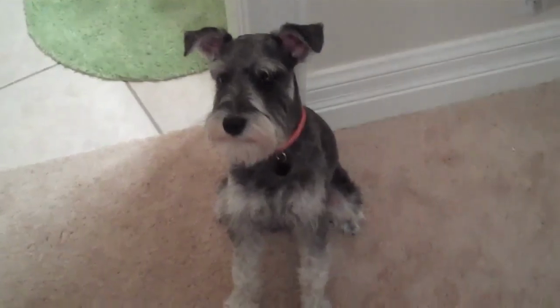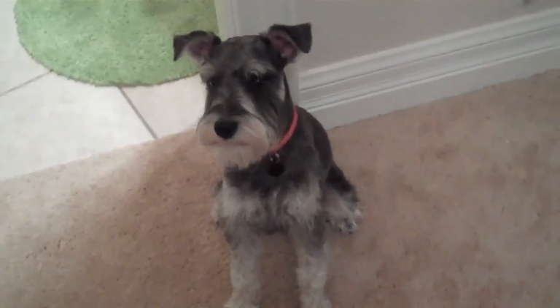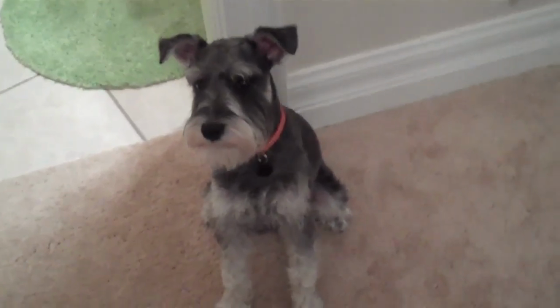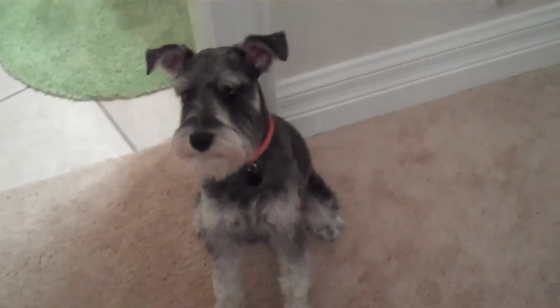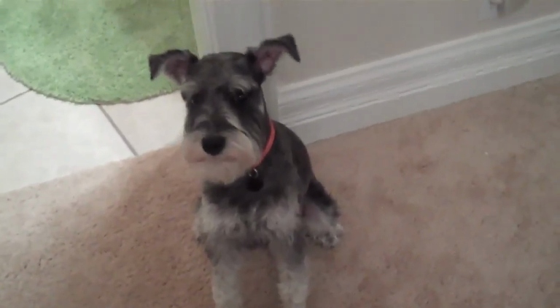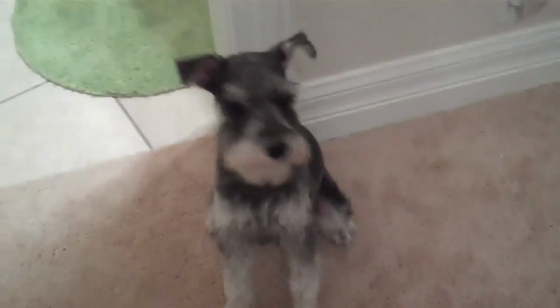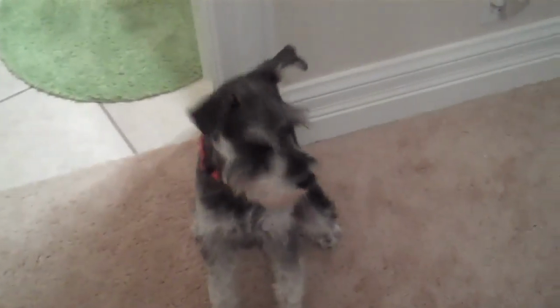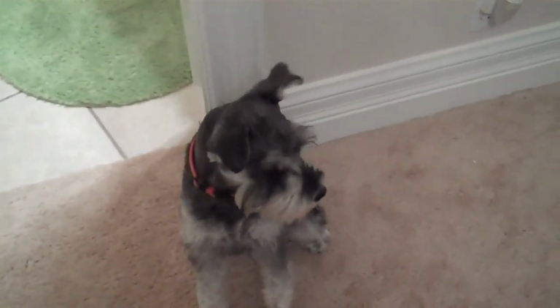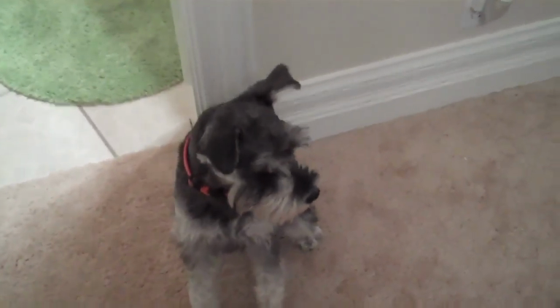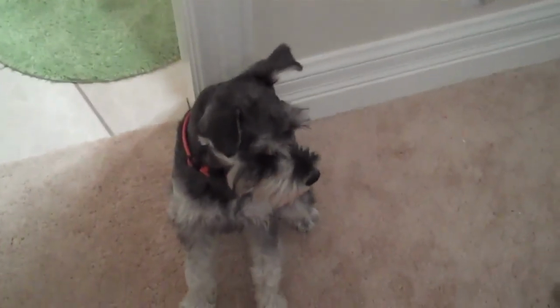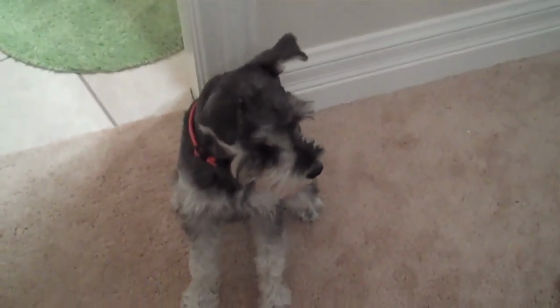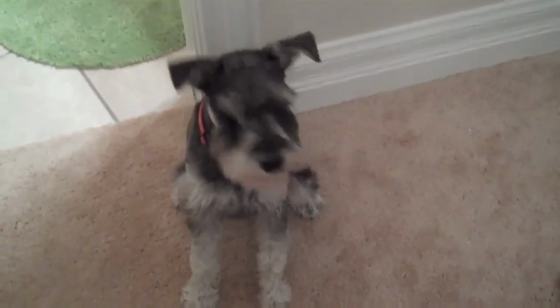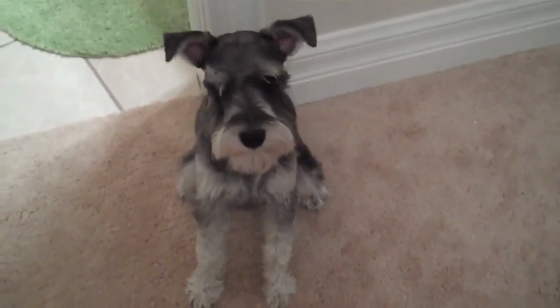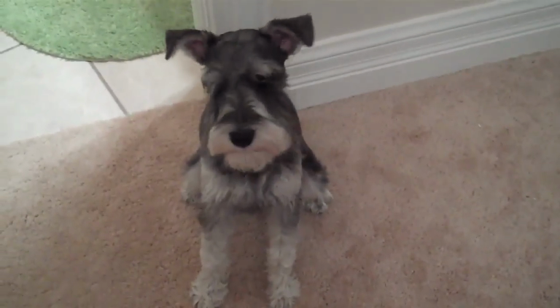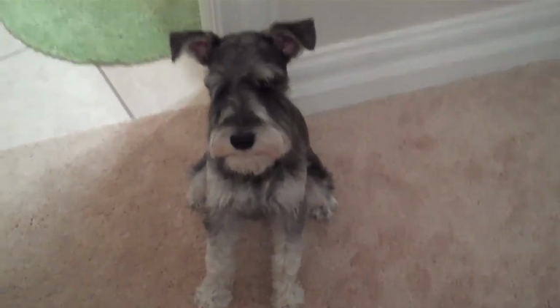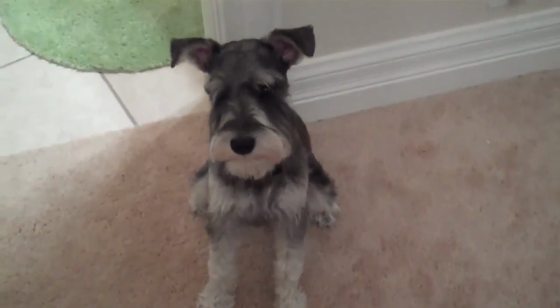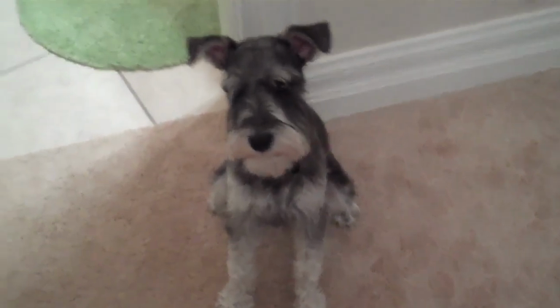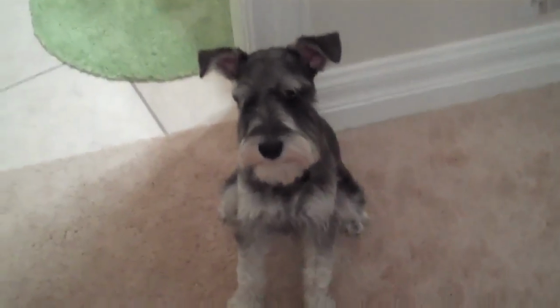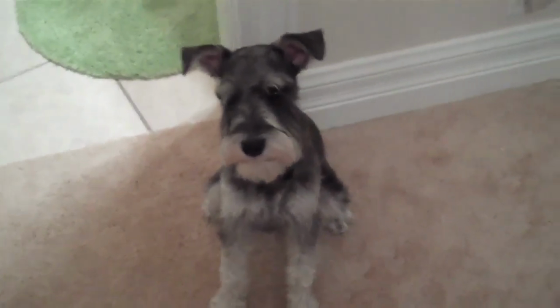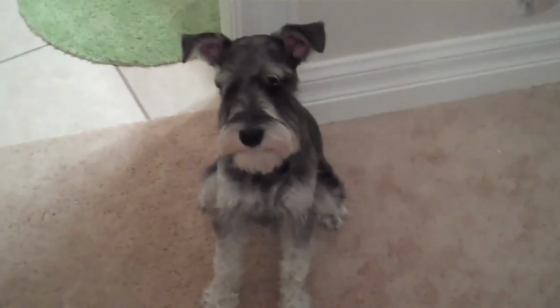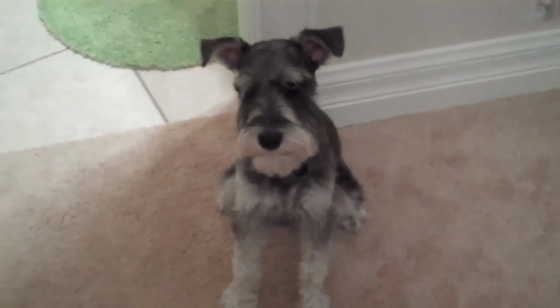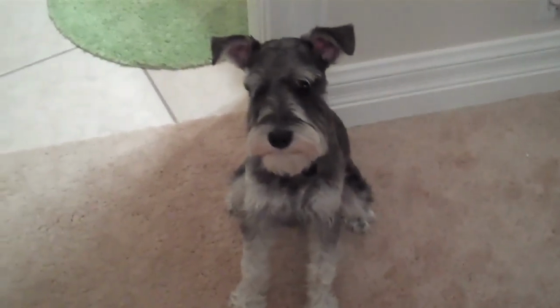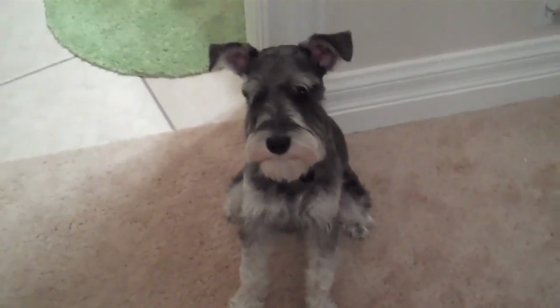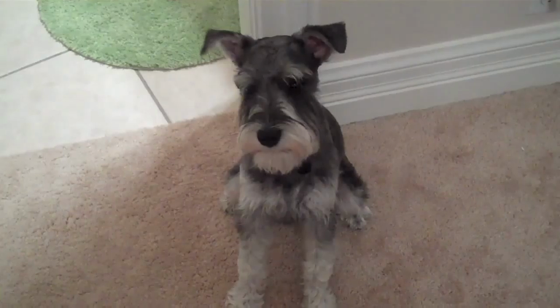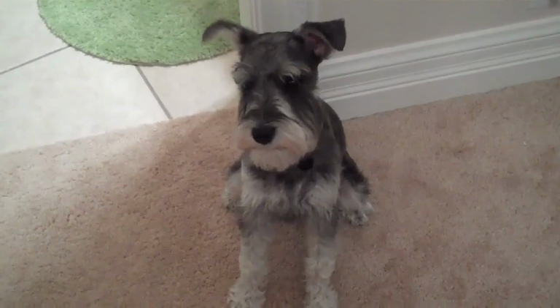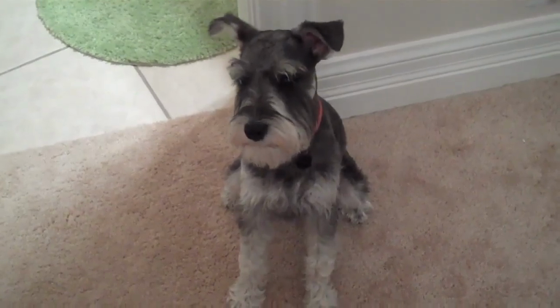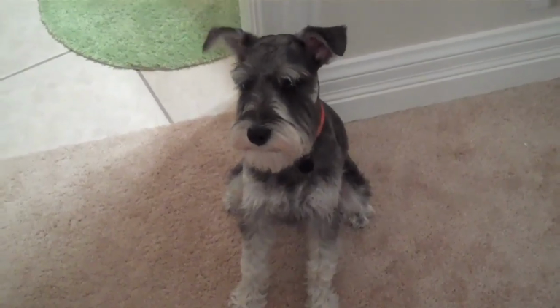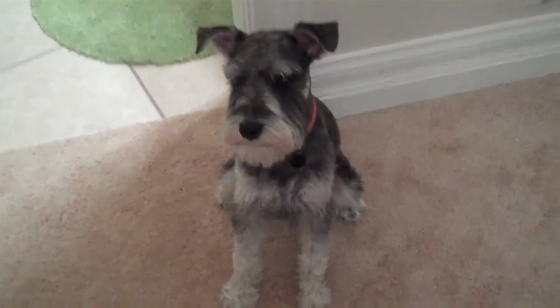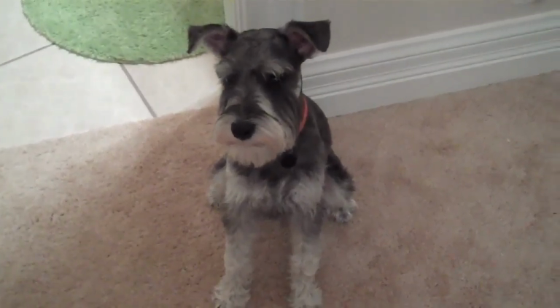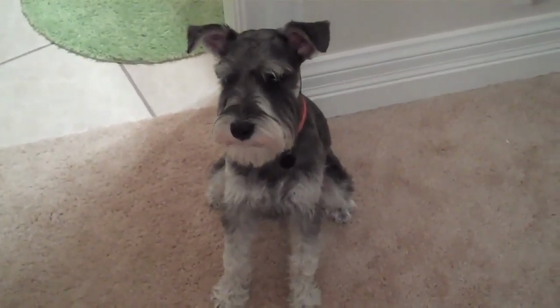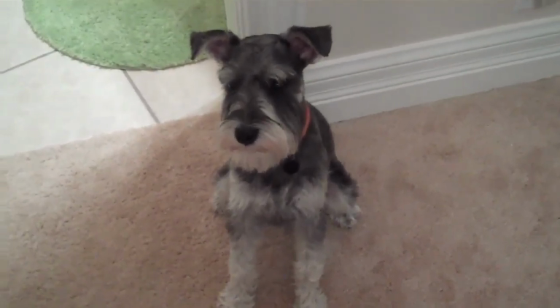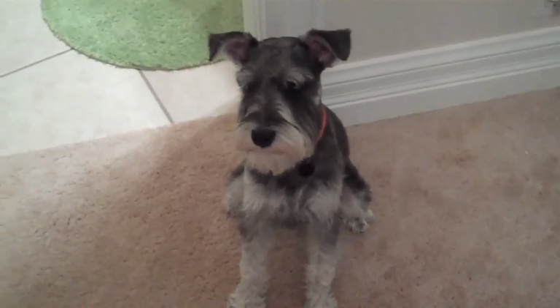Hey y'all, it's me Devin. Today I'm doing a video of my dog, Jagger. He's going to show you how he can sit and he can lay down.